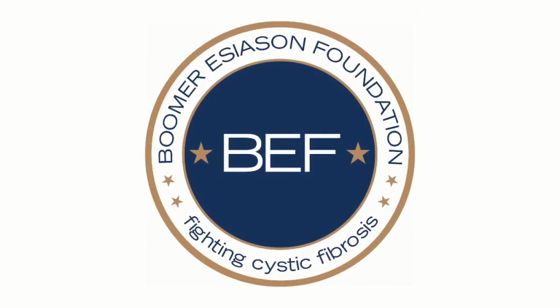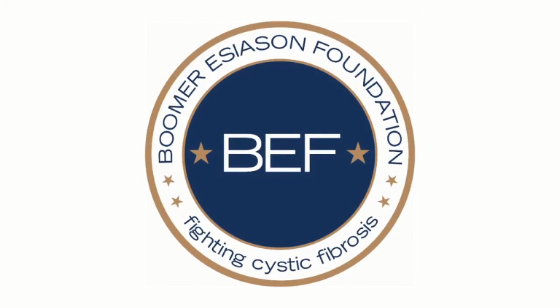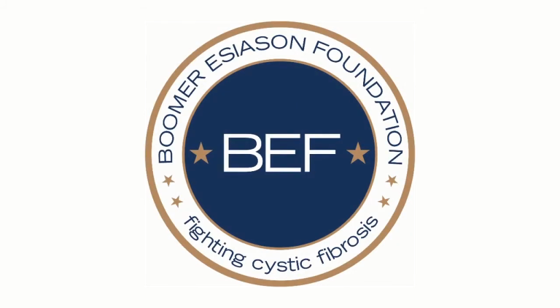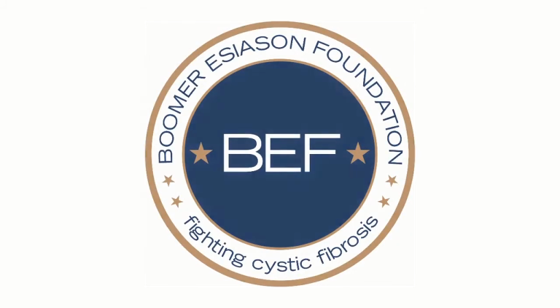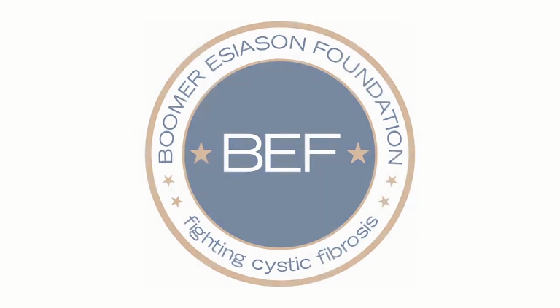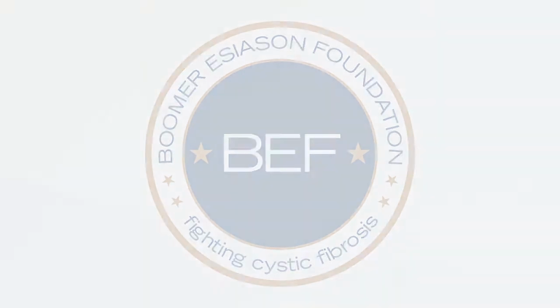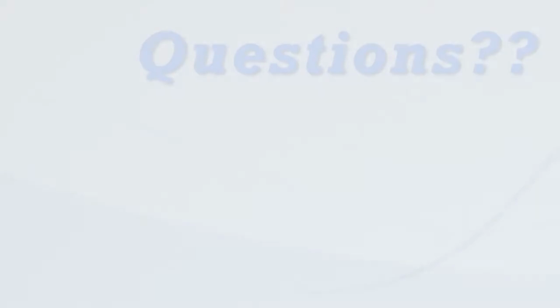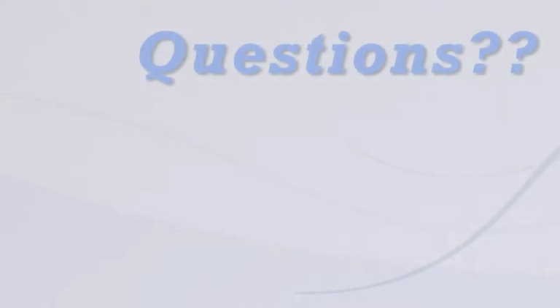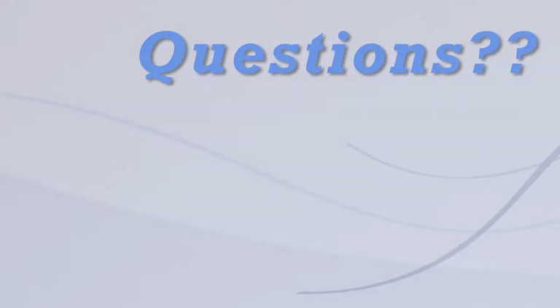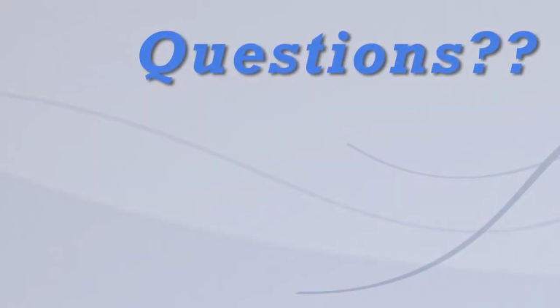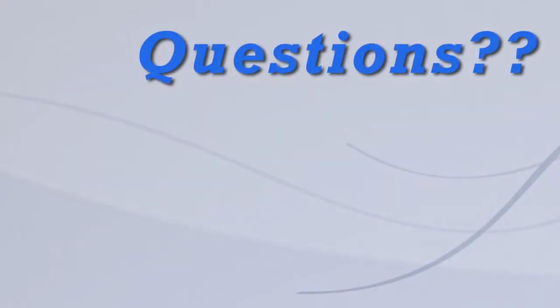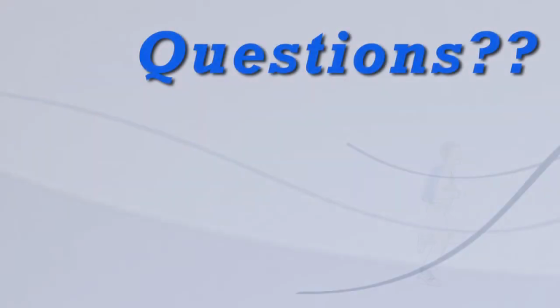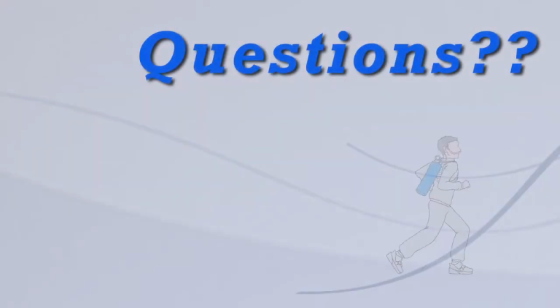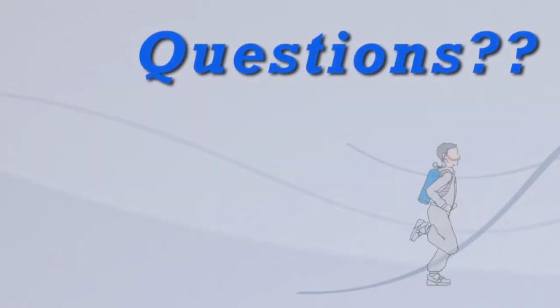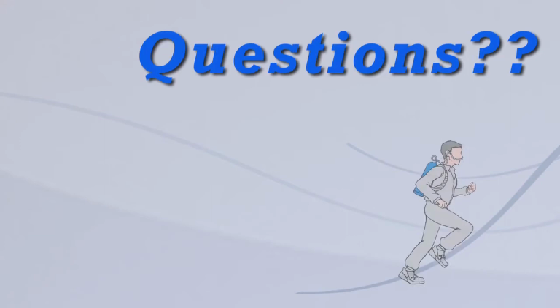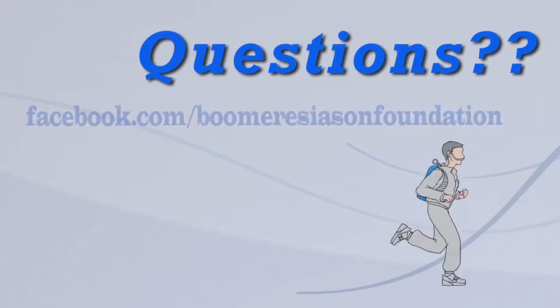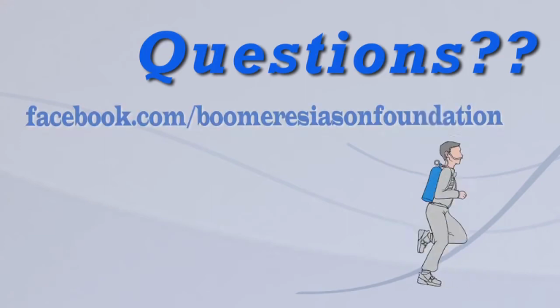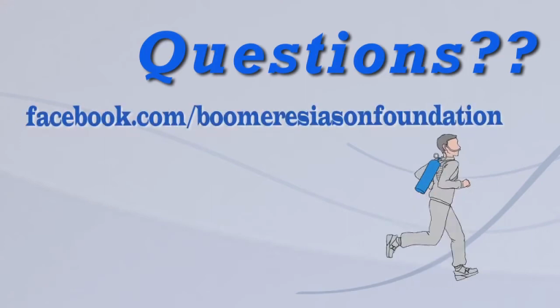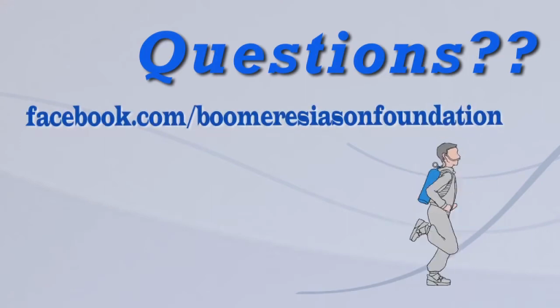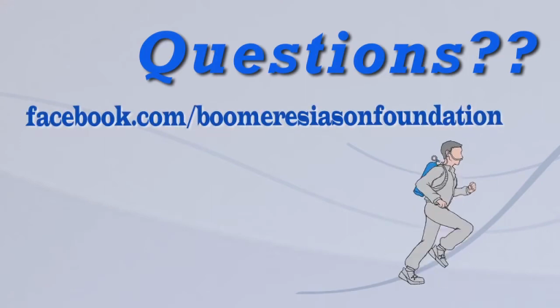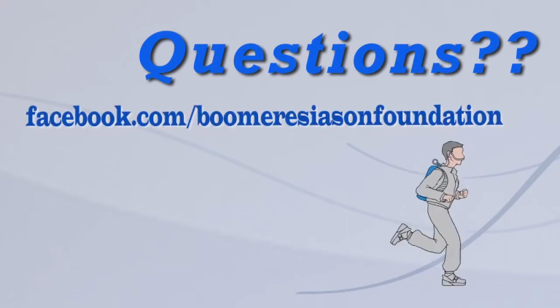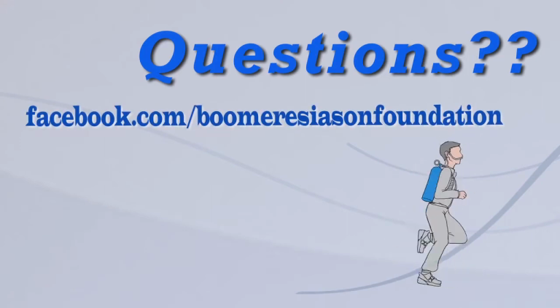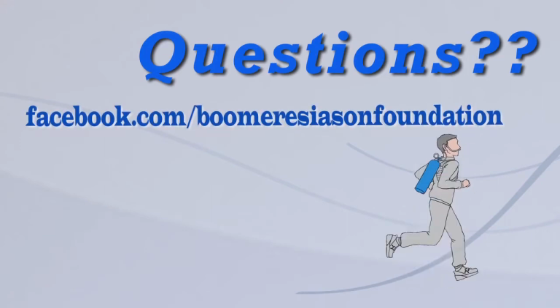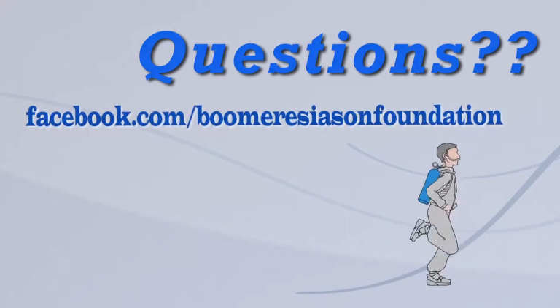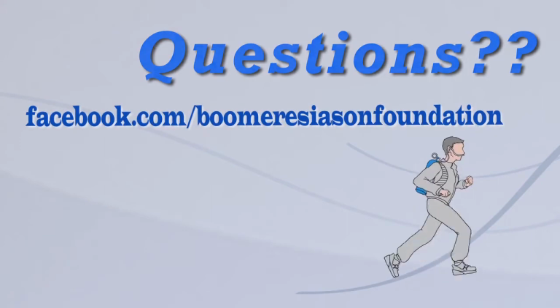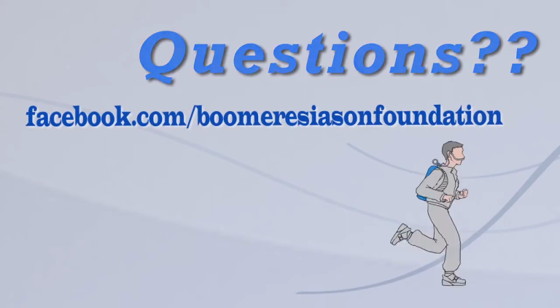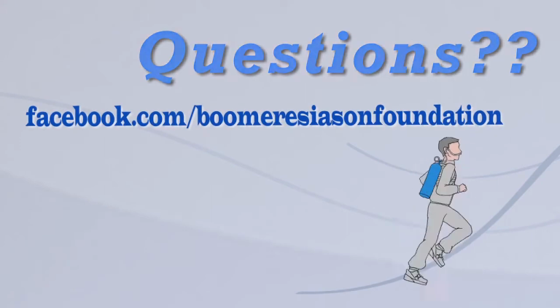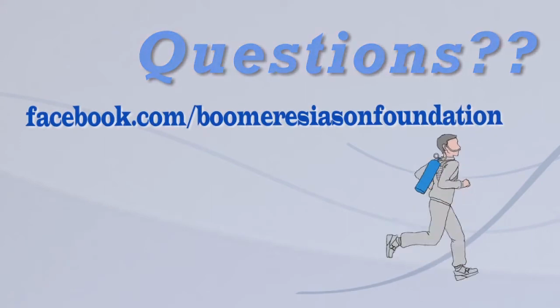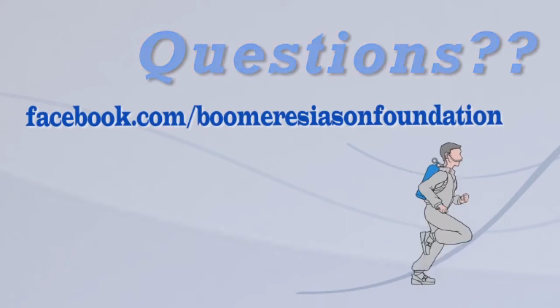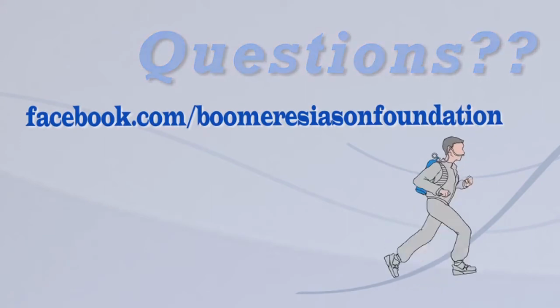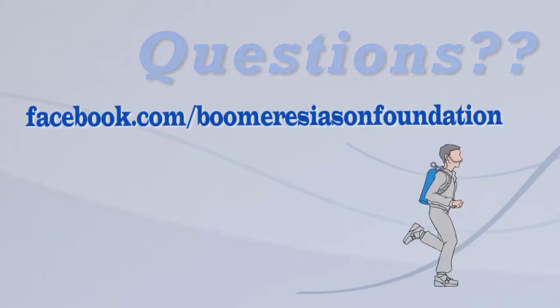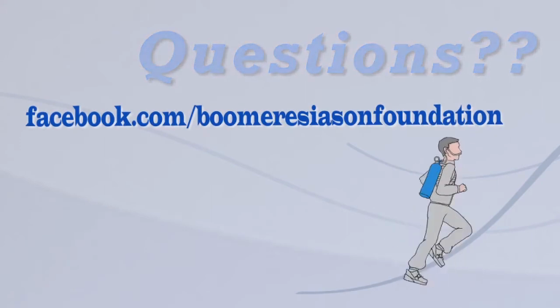Got questions for Jerry? Send them to us. When Jerry answers your question, we'll credit you for it. So get busy and send them in.